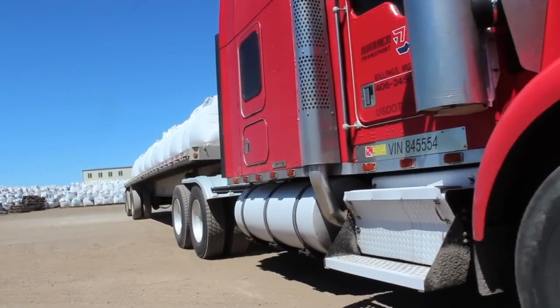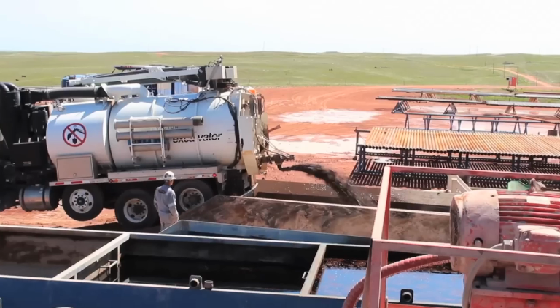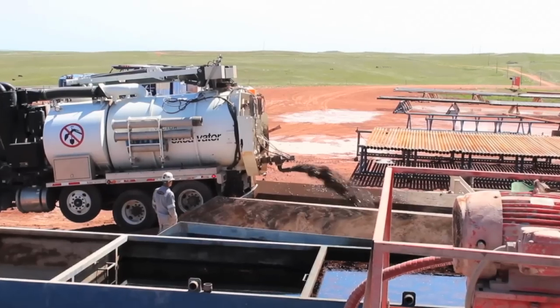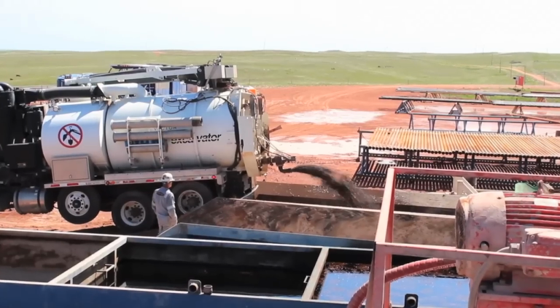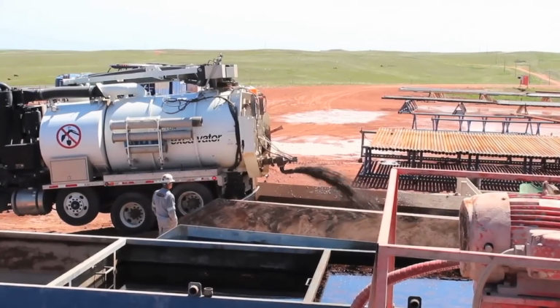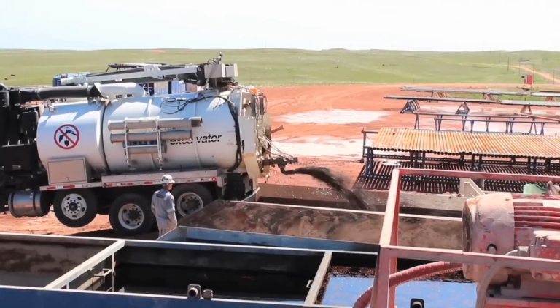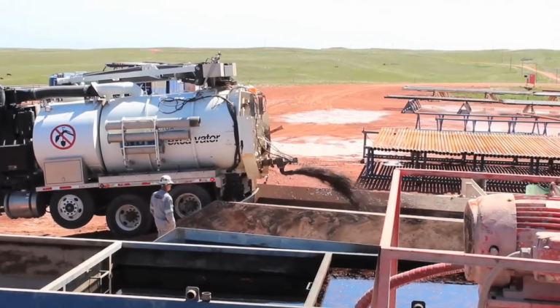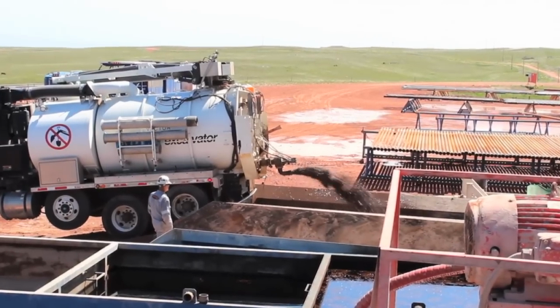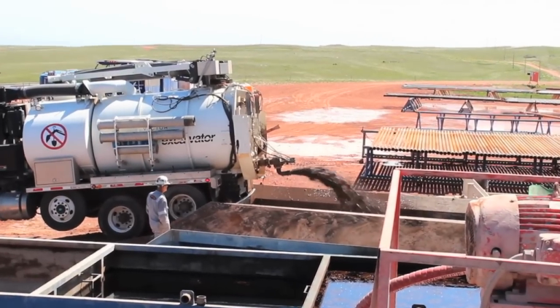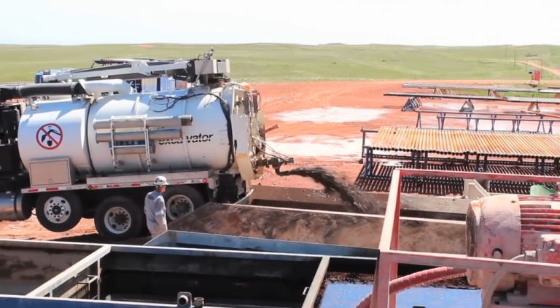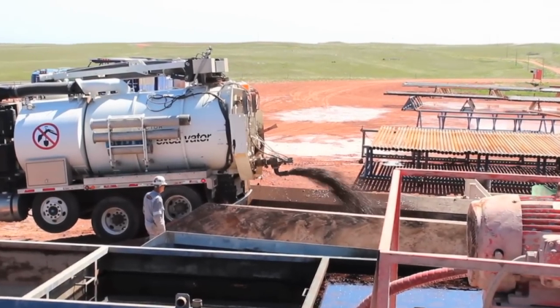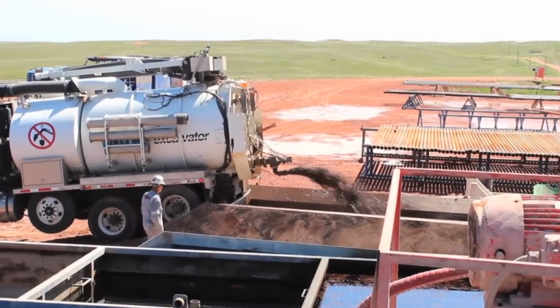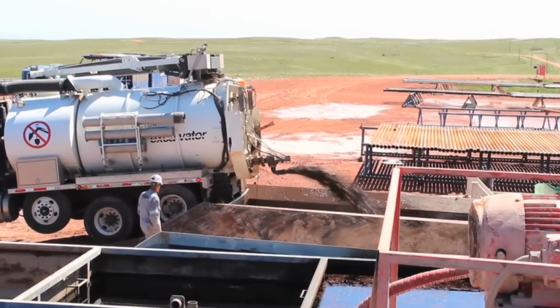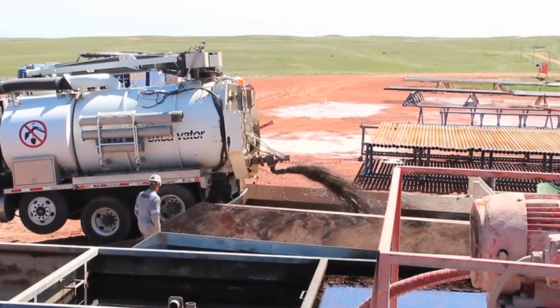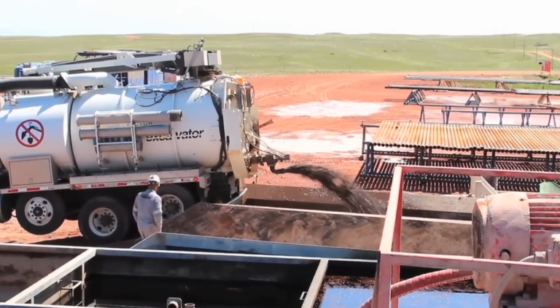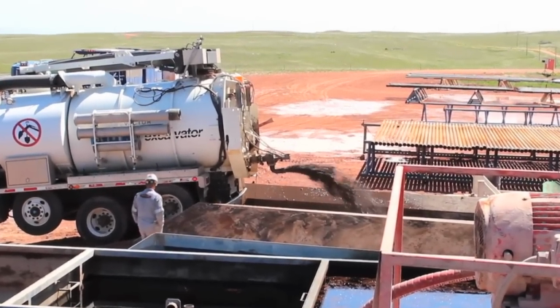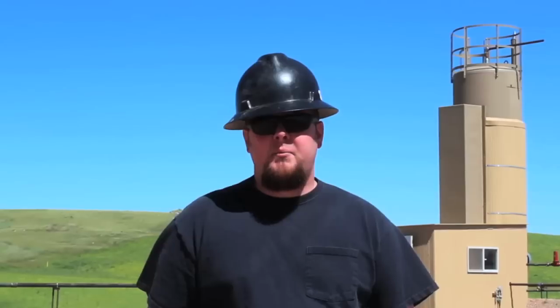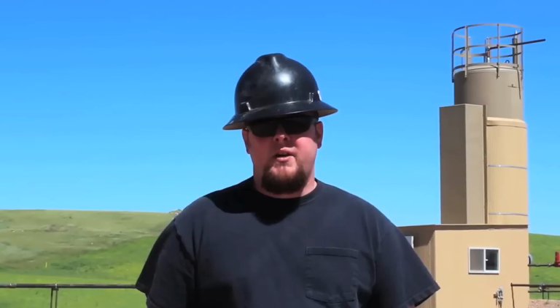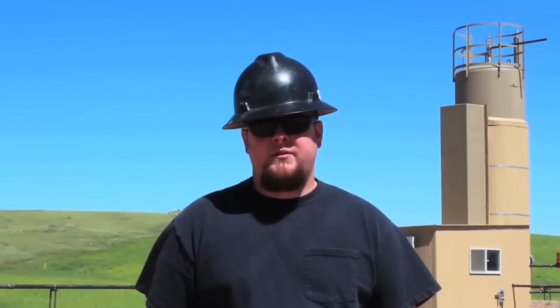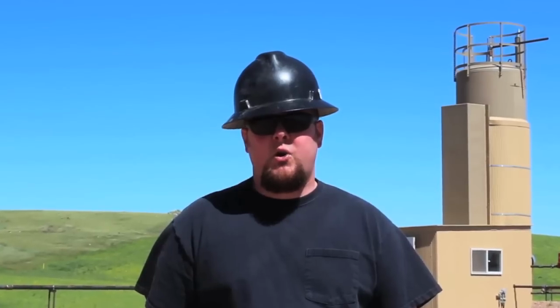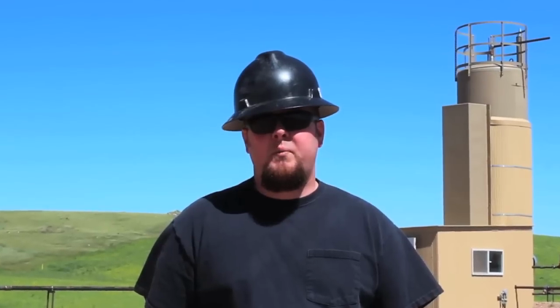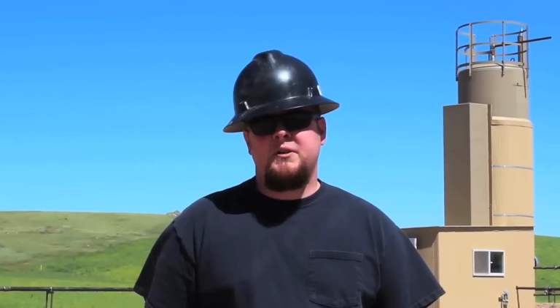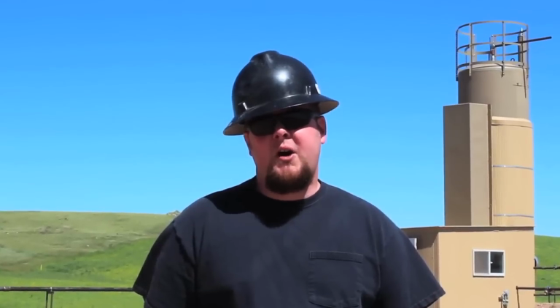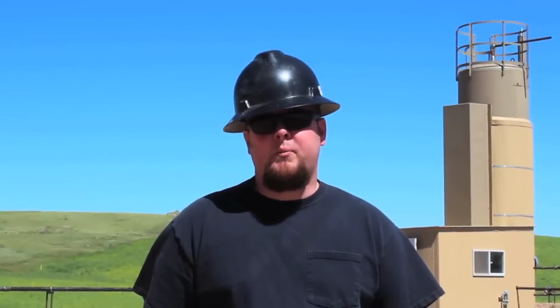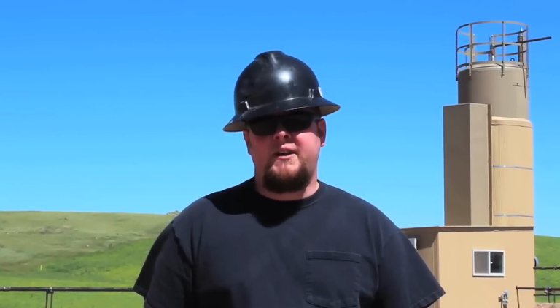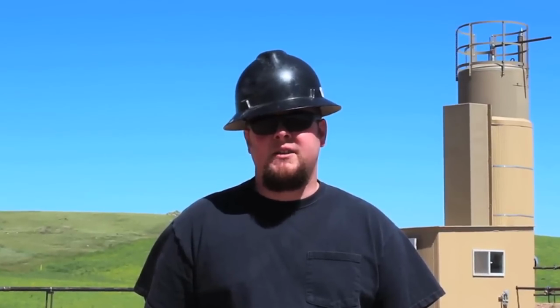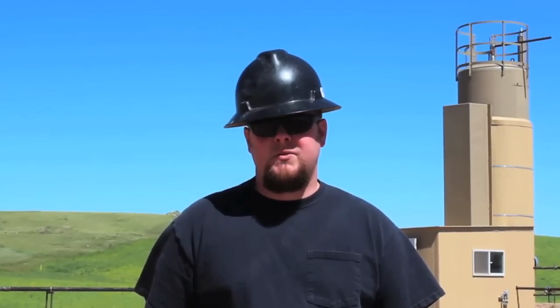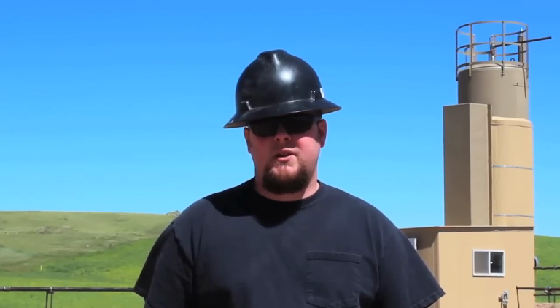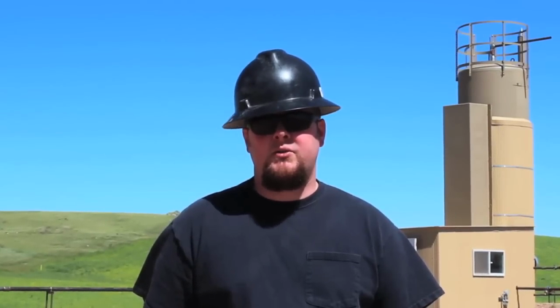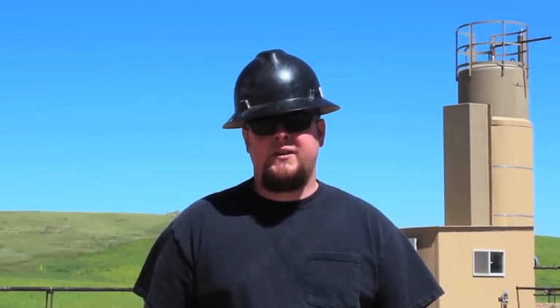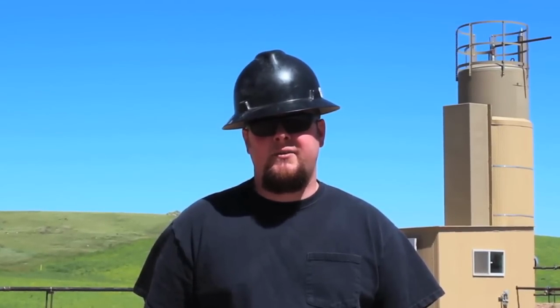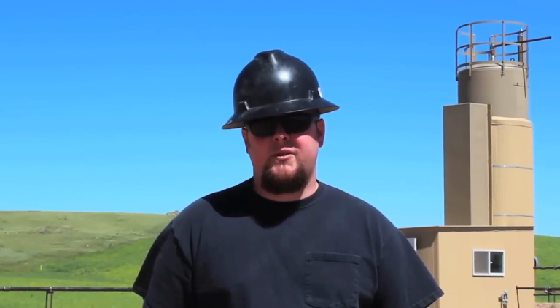By using a fly ash base, we're putting to good use a byproduct of coal burning power plants that used to go into a landfill.